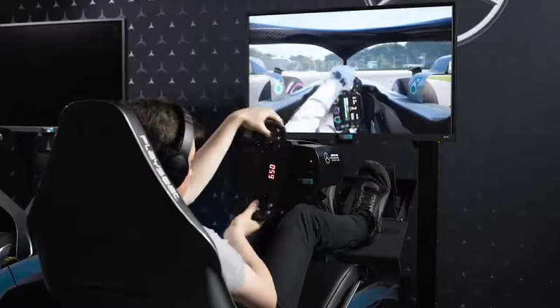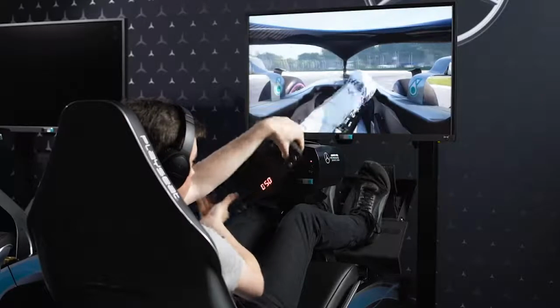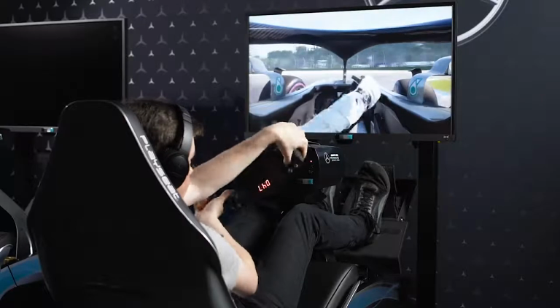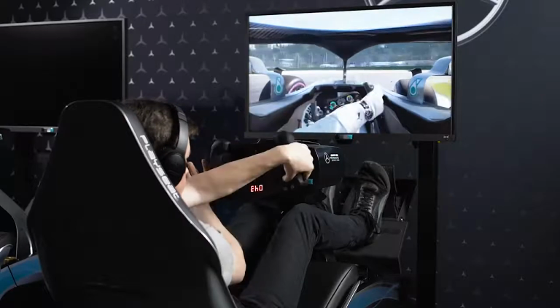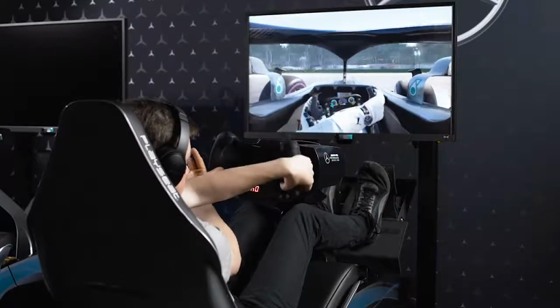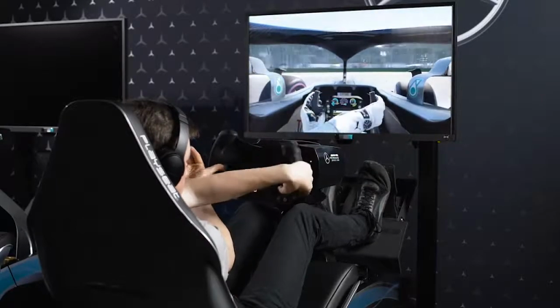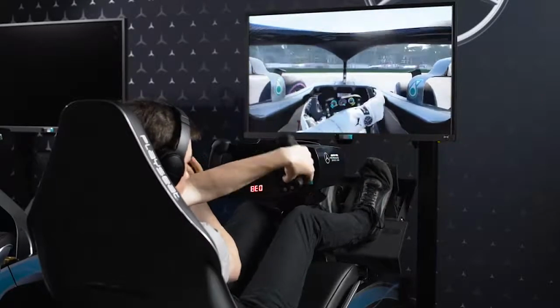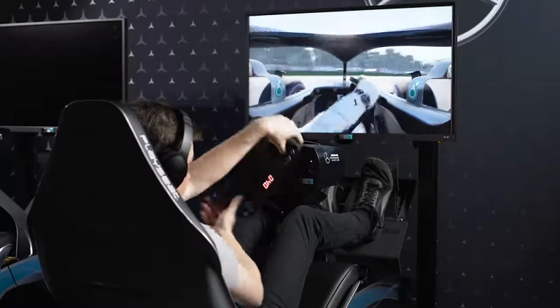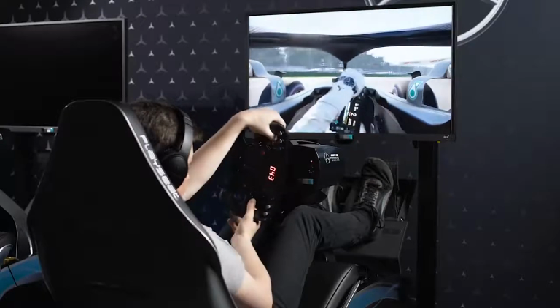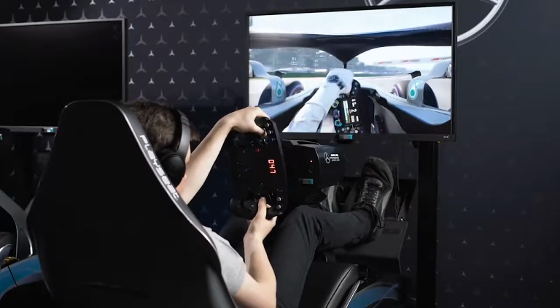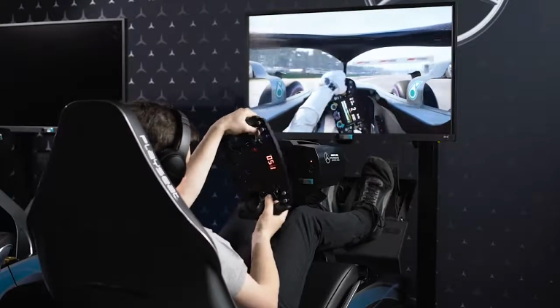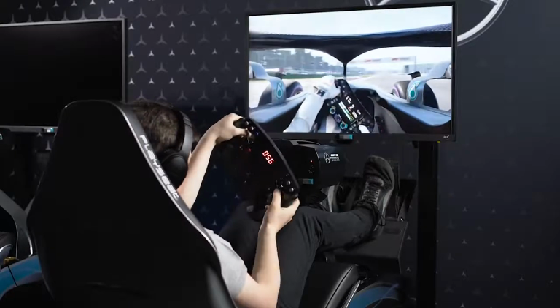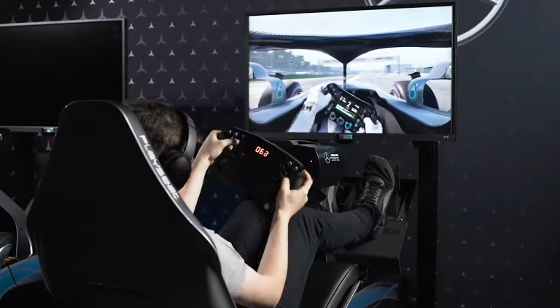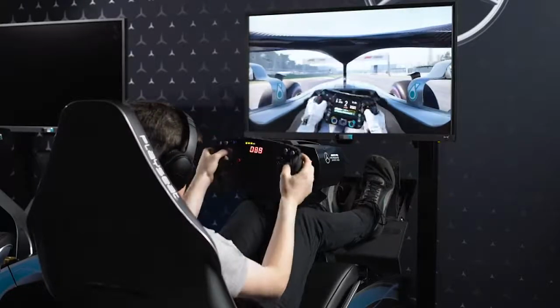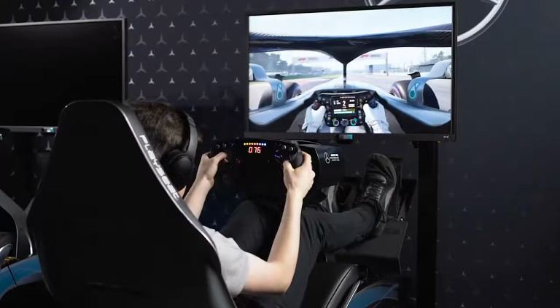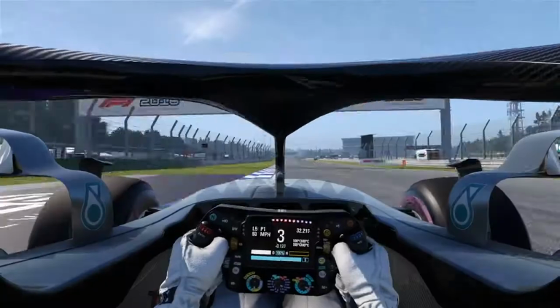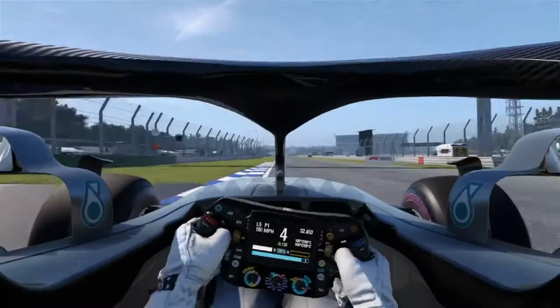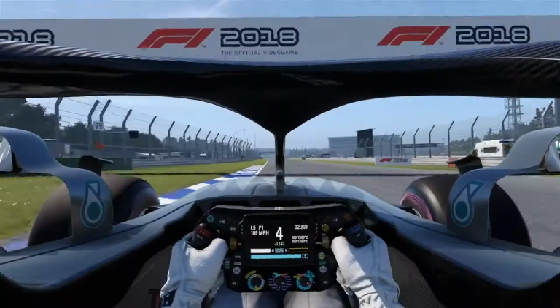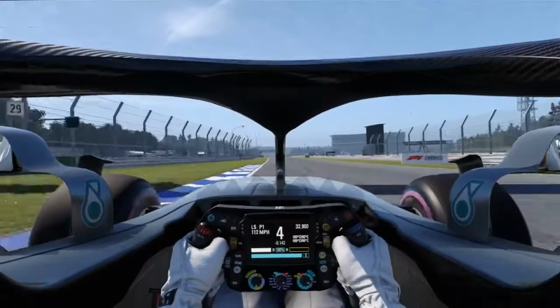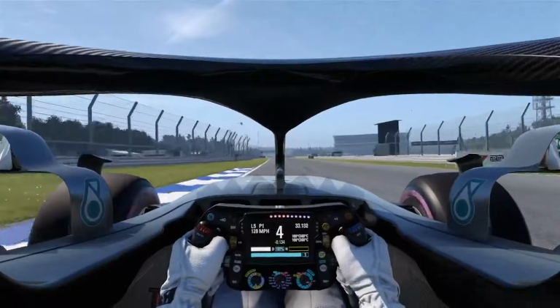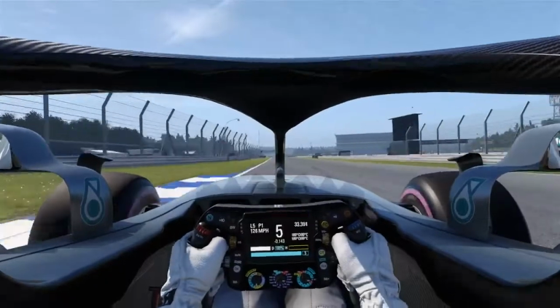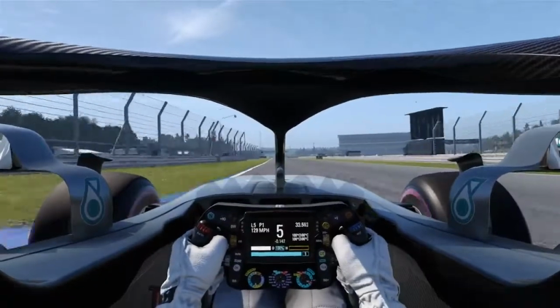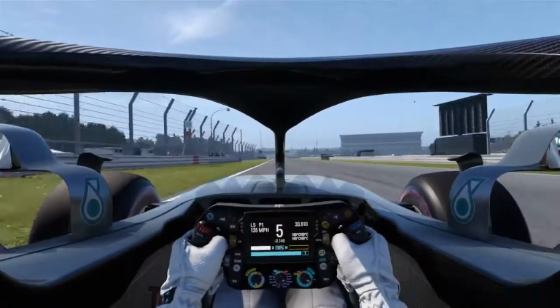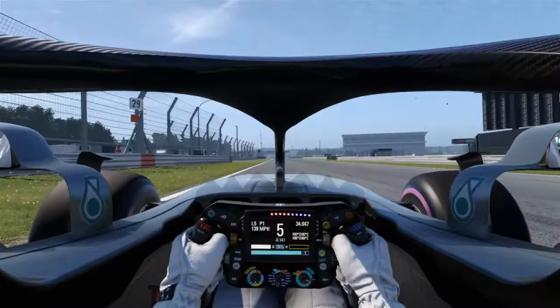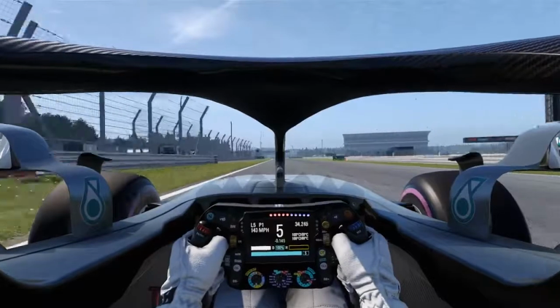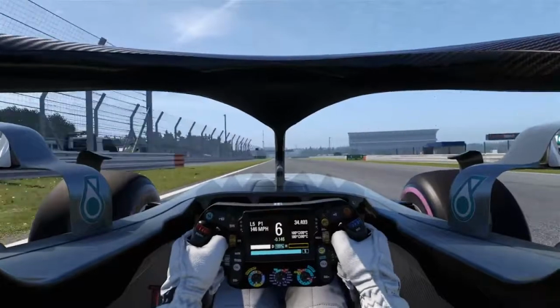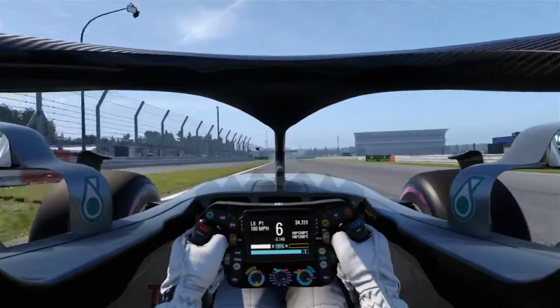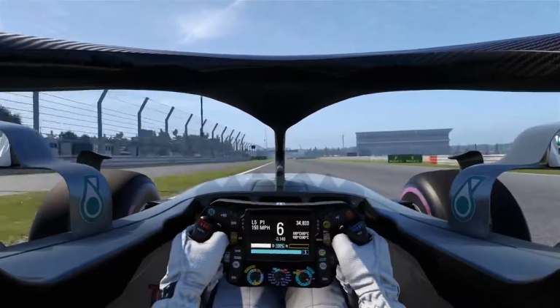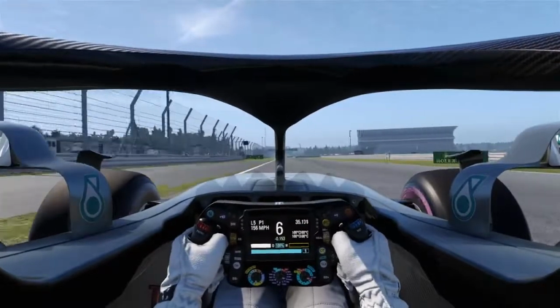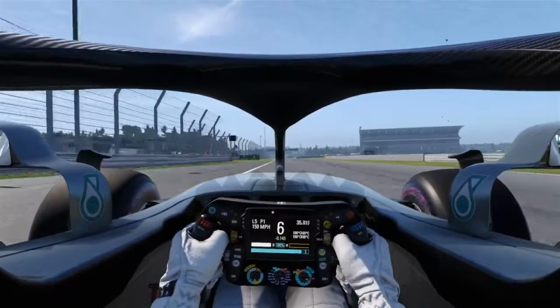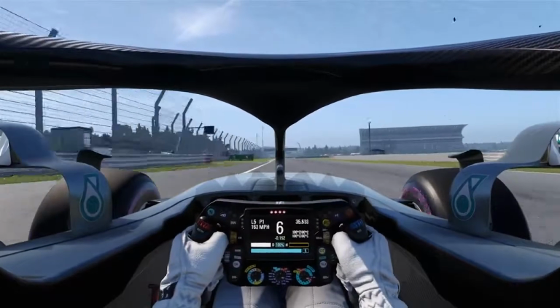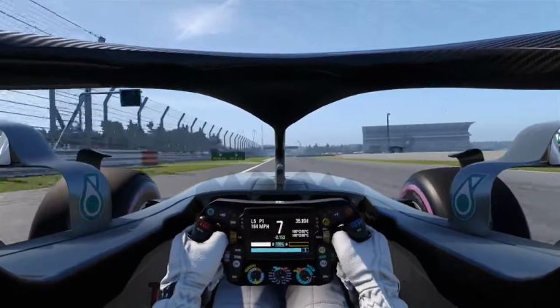Slow in the middle to make sure you get a good exit, smooth on the power — it's easy to lose traction here so be really careful on the power. Now up to seventh gear.